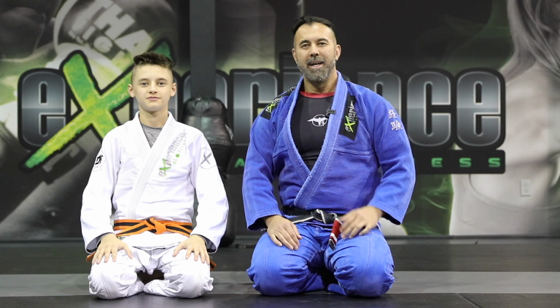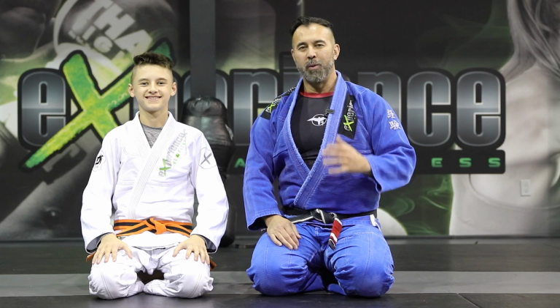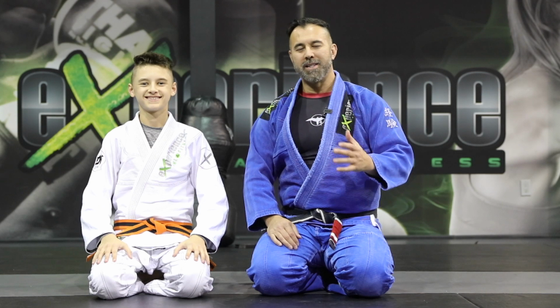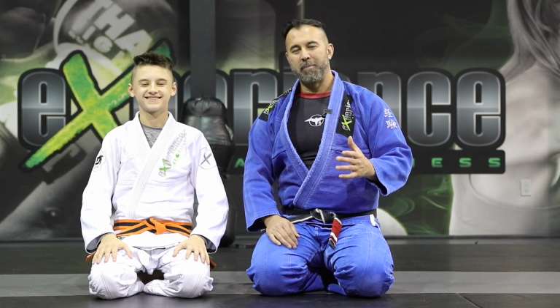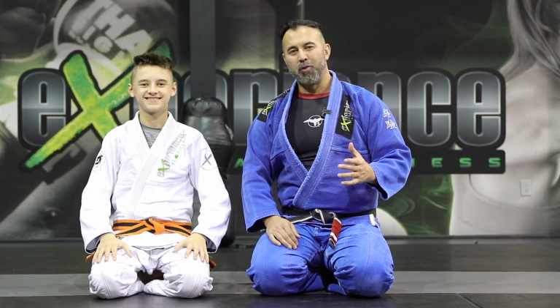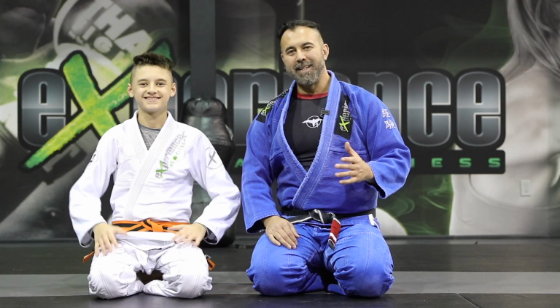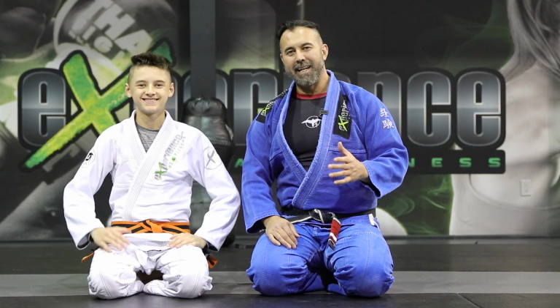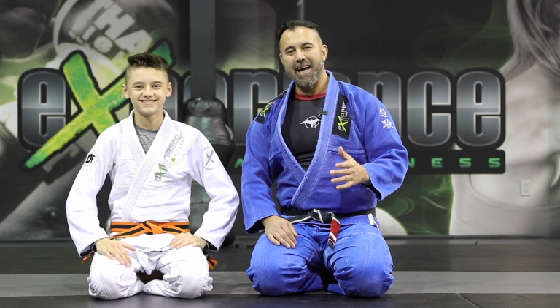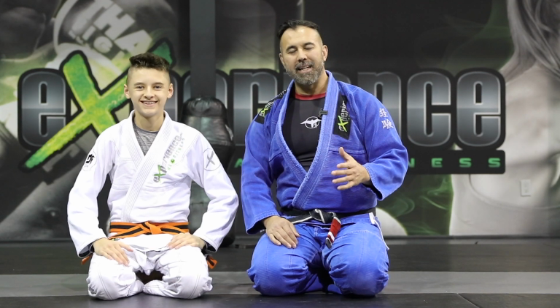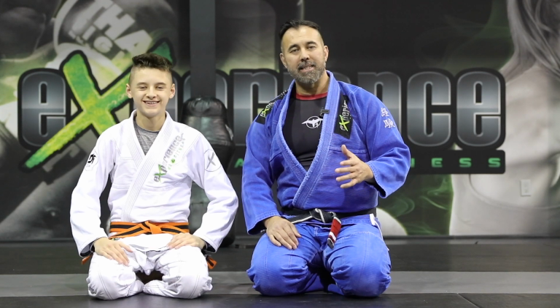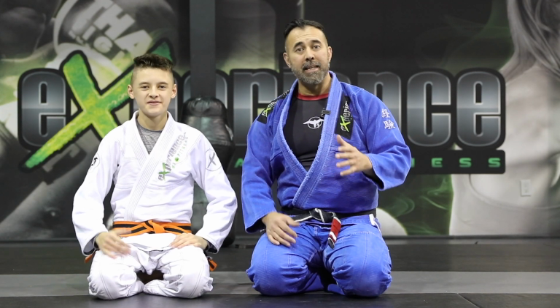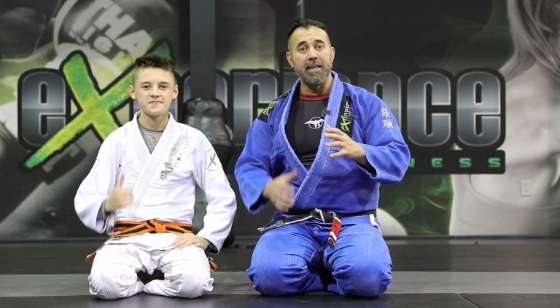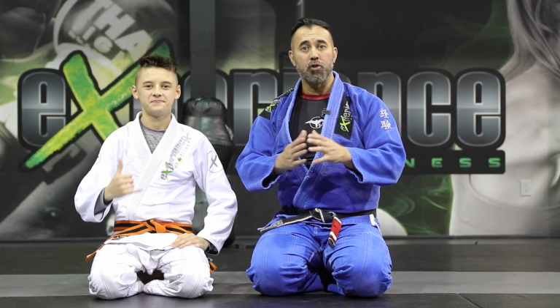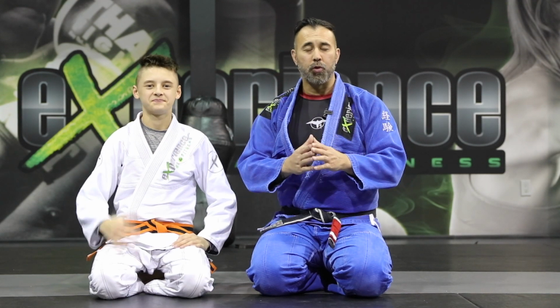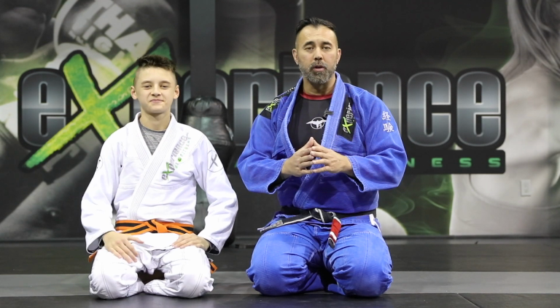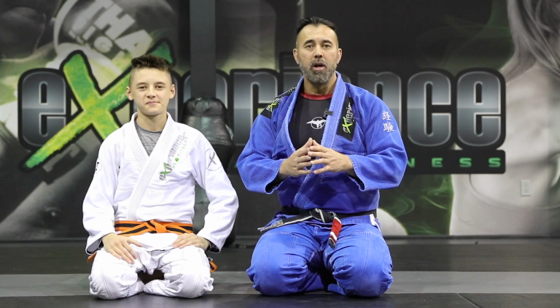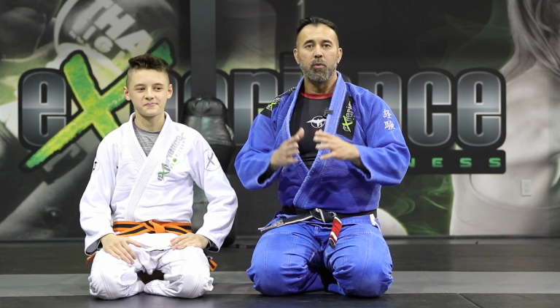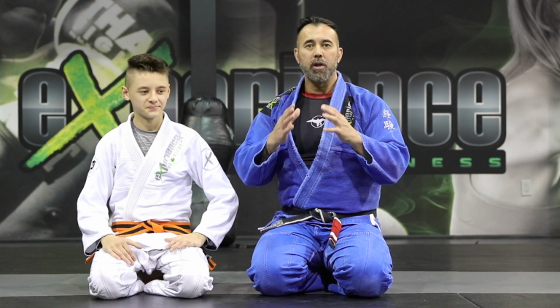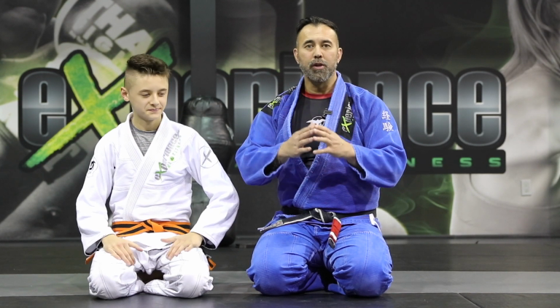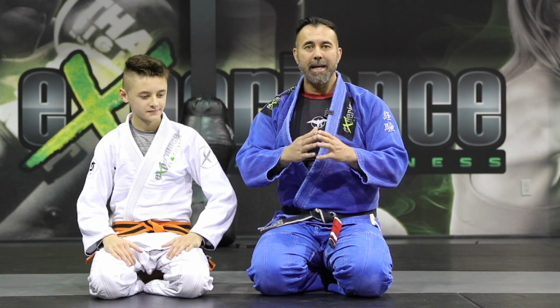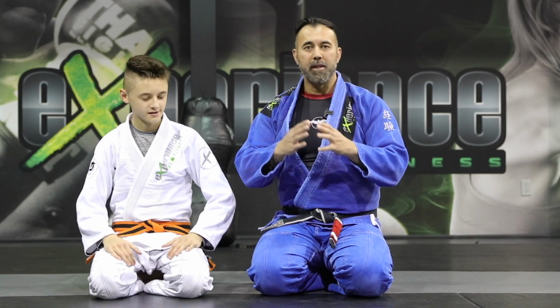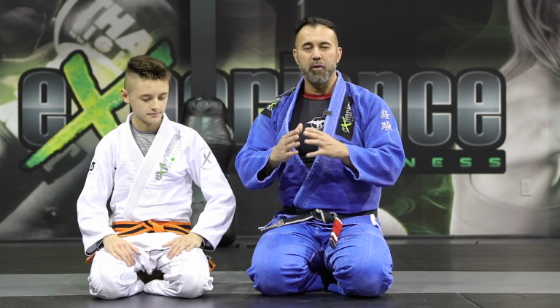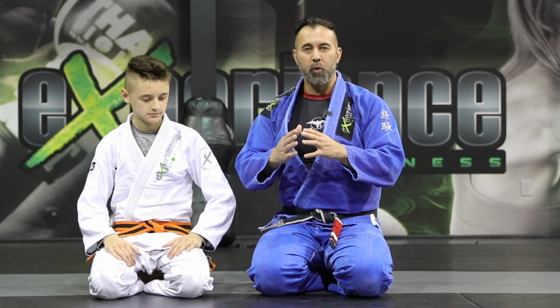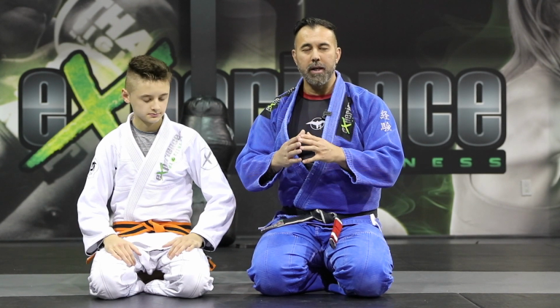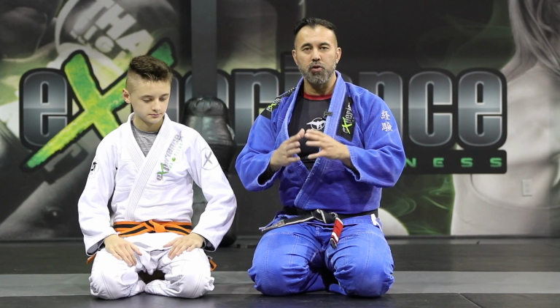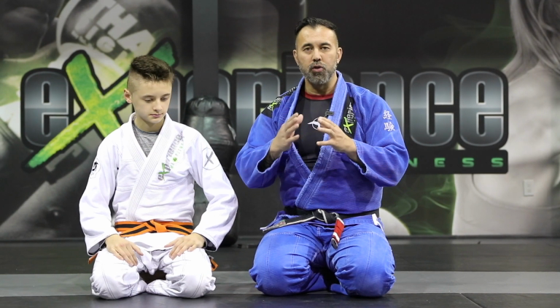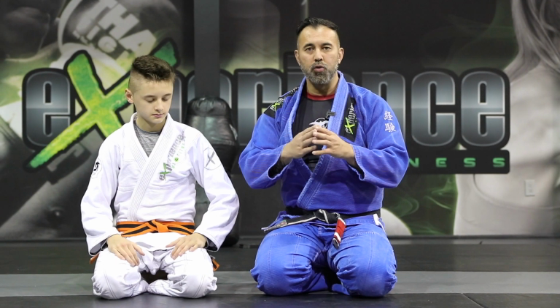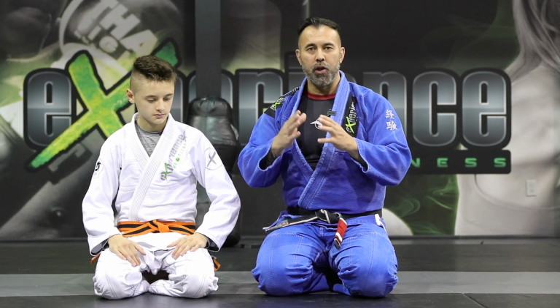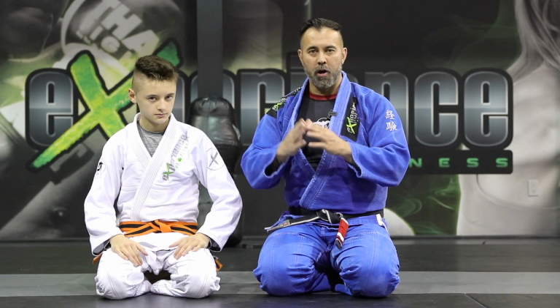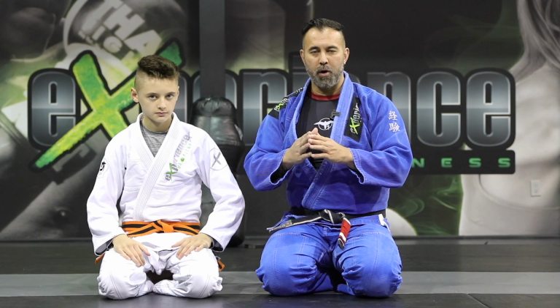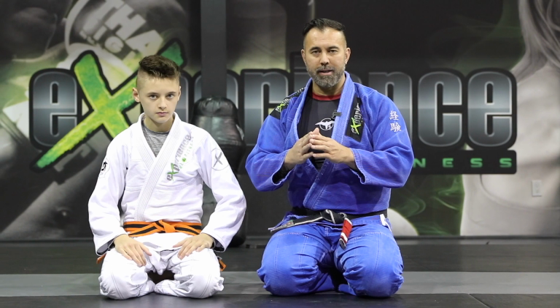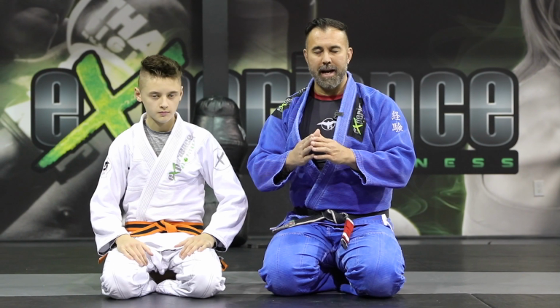Hey, what is up everyone? Danny and Alex. In this tutorial, we're going to look at different ways you can do an armbar attack.